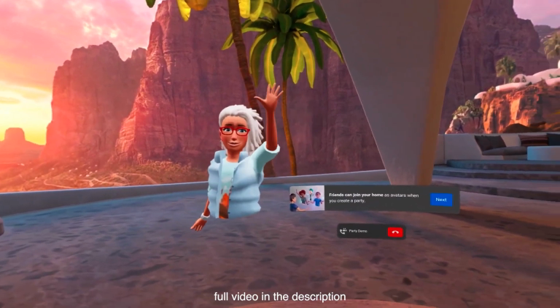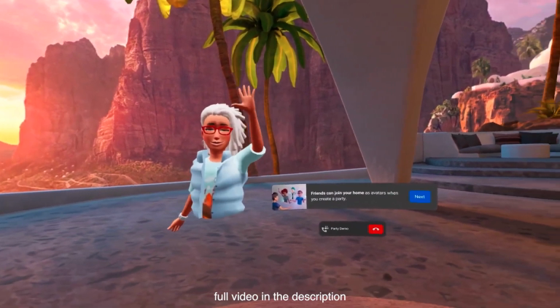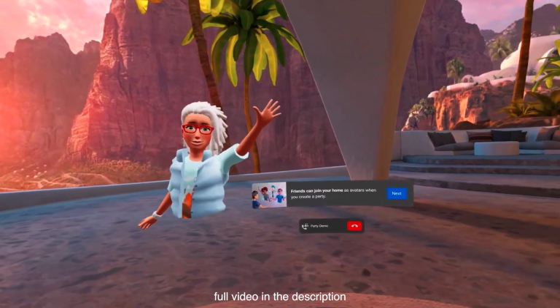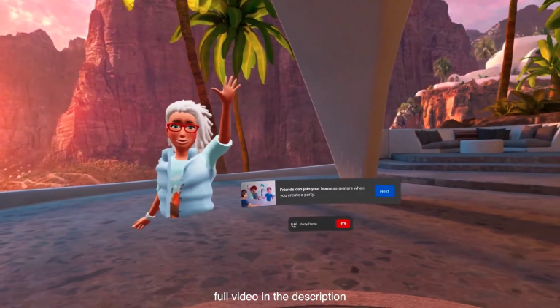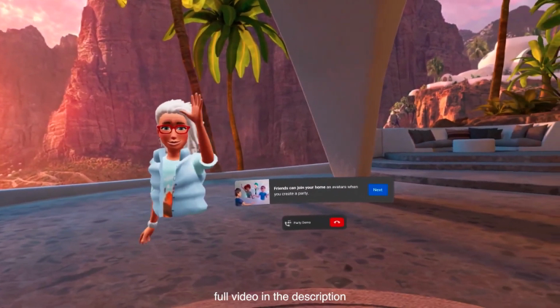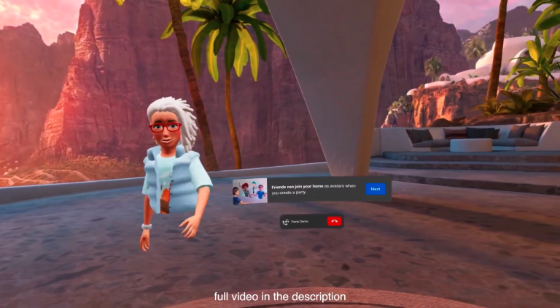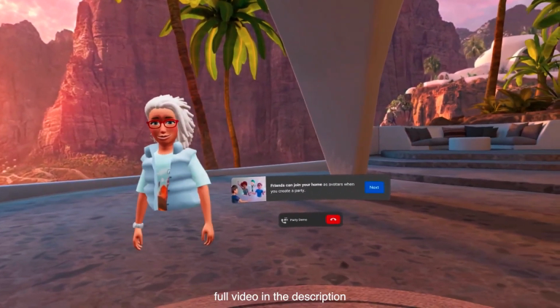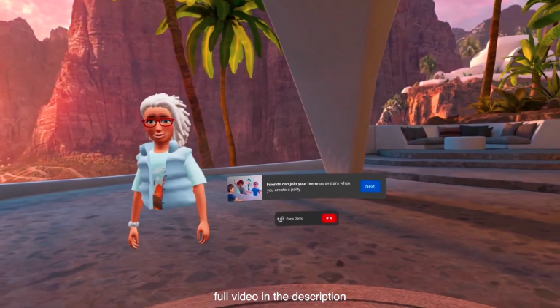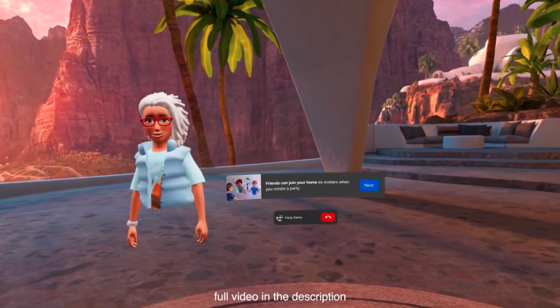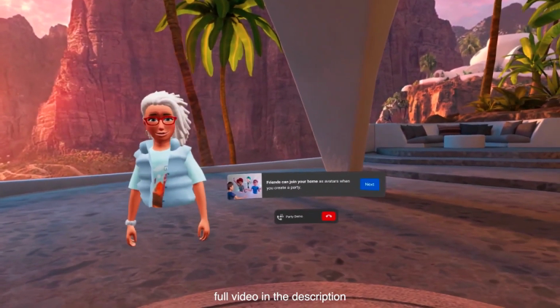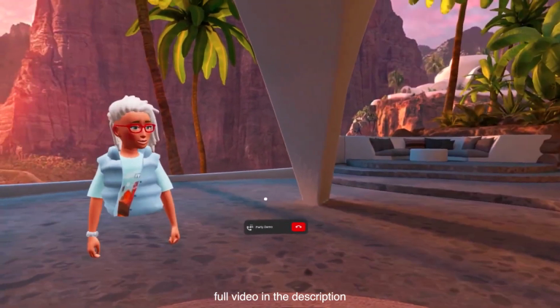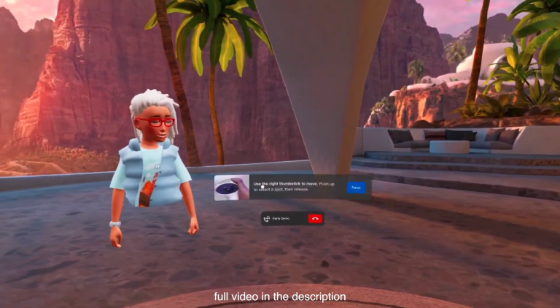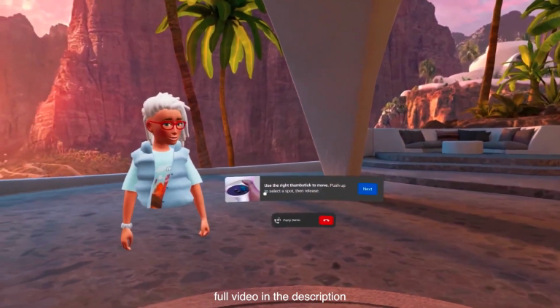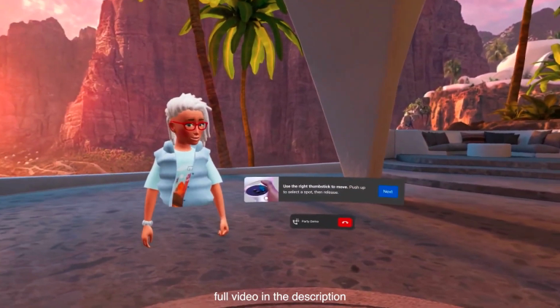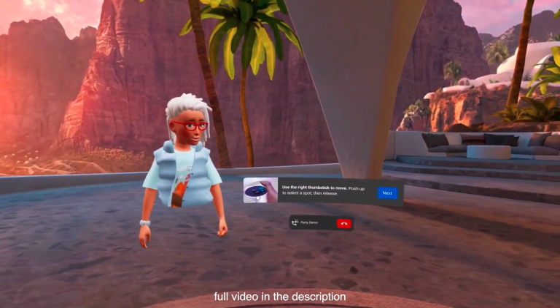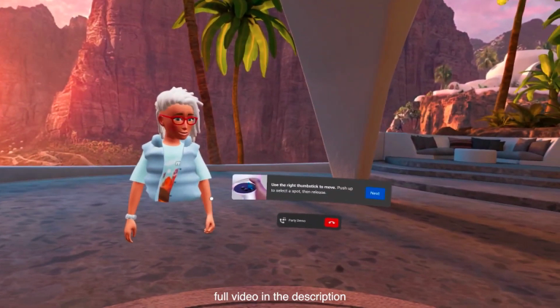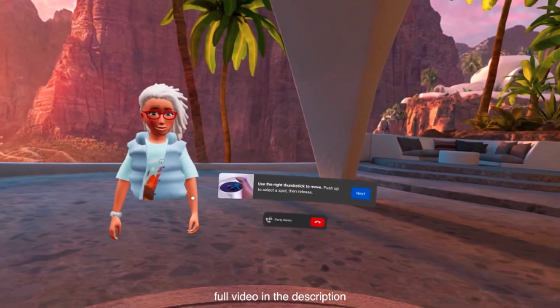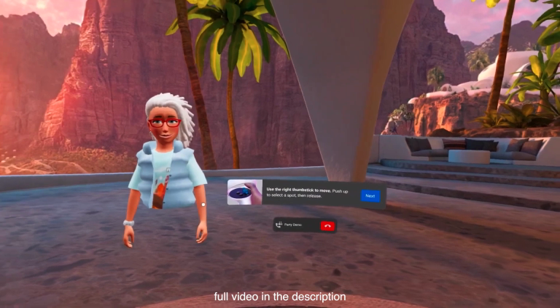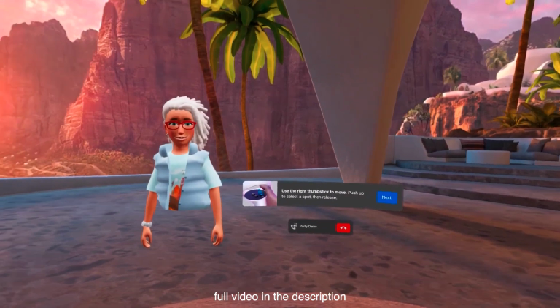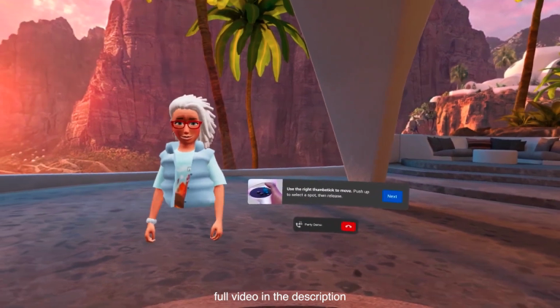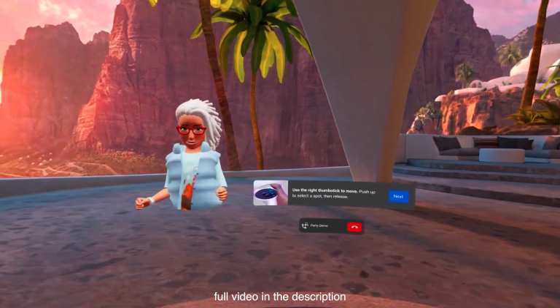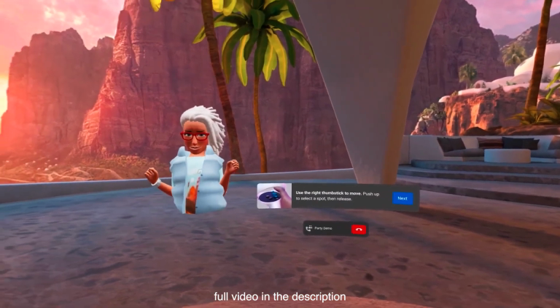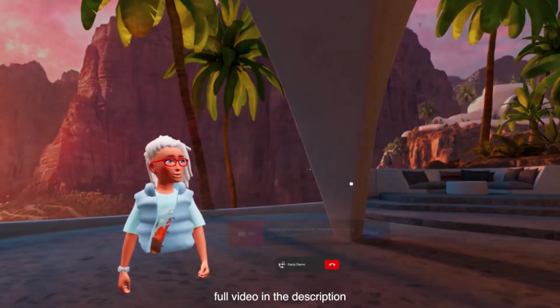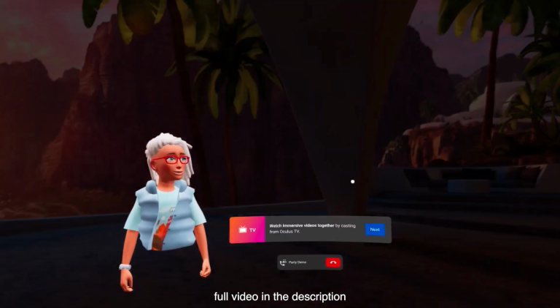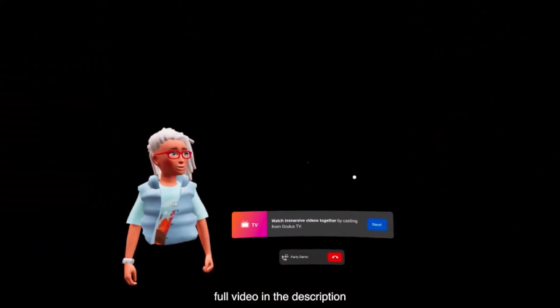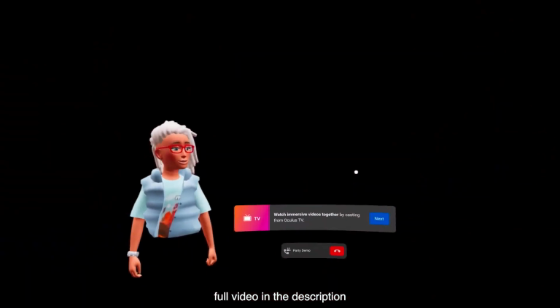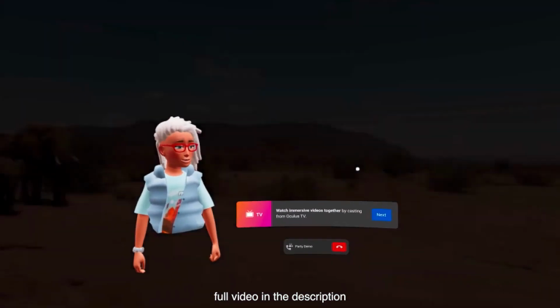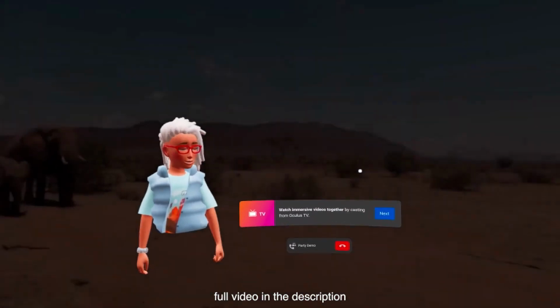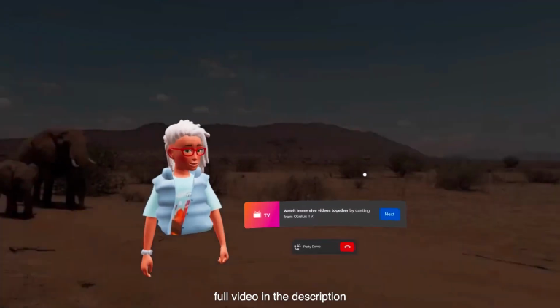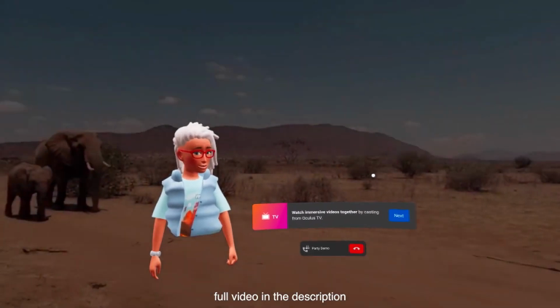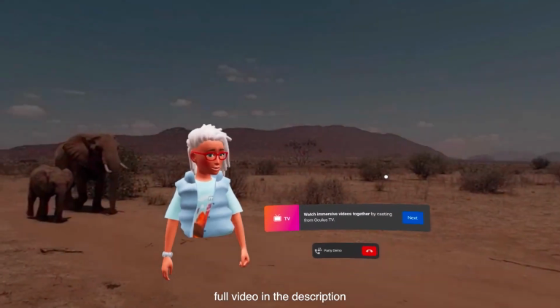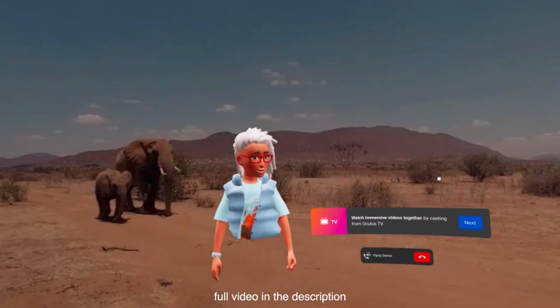Shown features are the ability to join friends, being able to move around in your home with the right thumbstick, and the ability to watch immersive videos together.